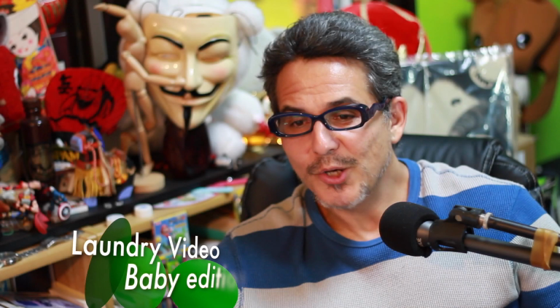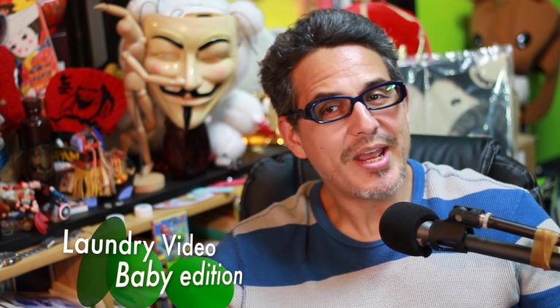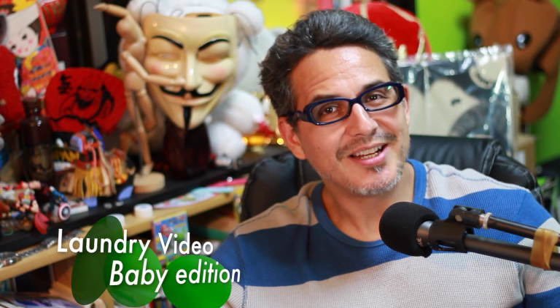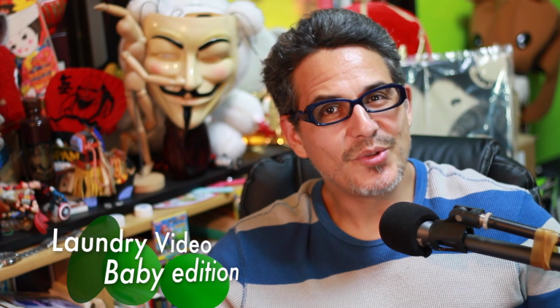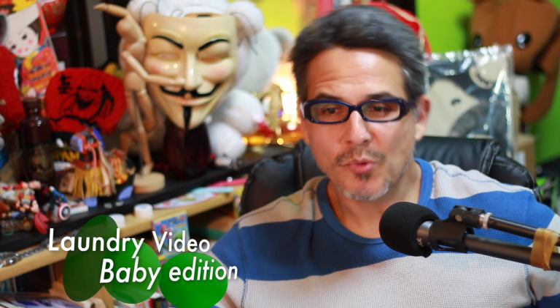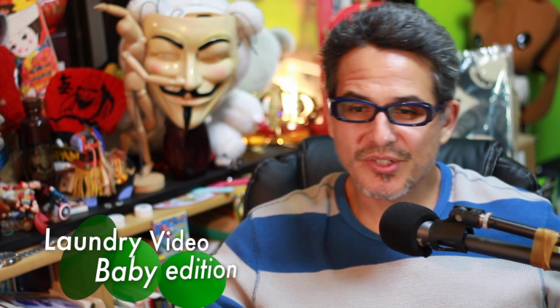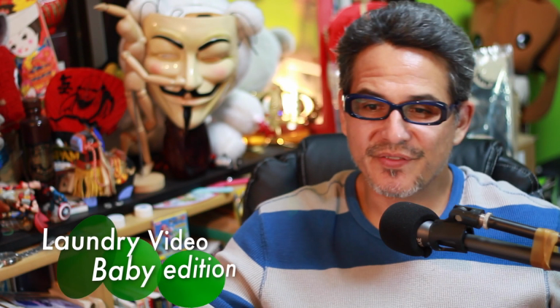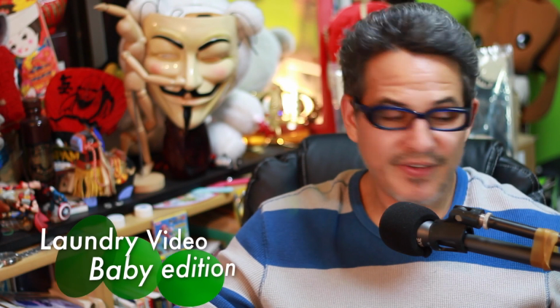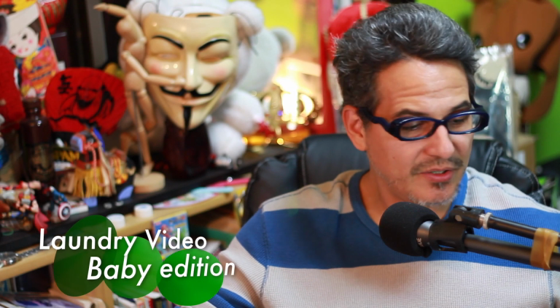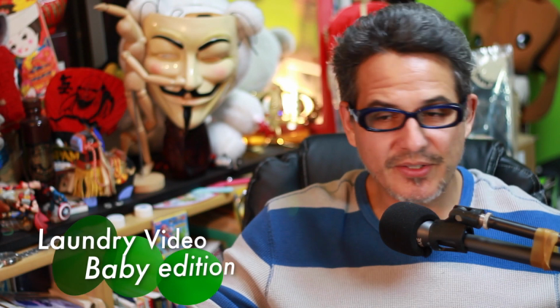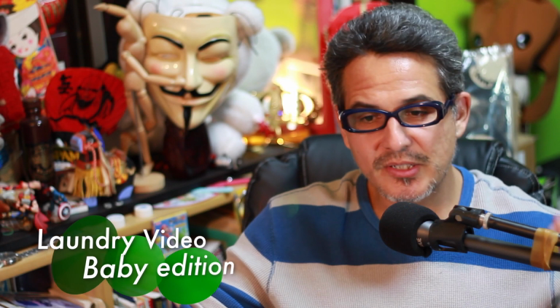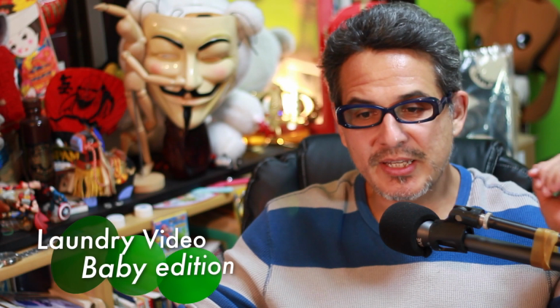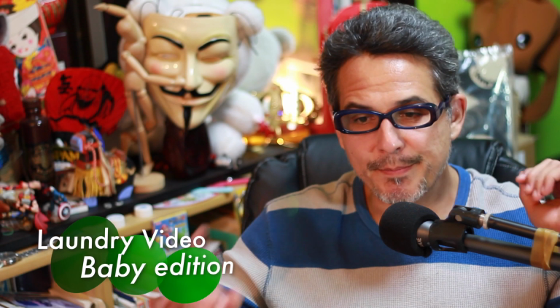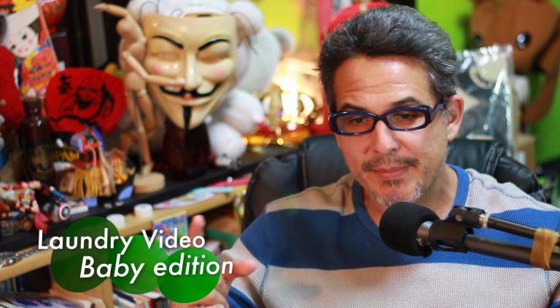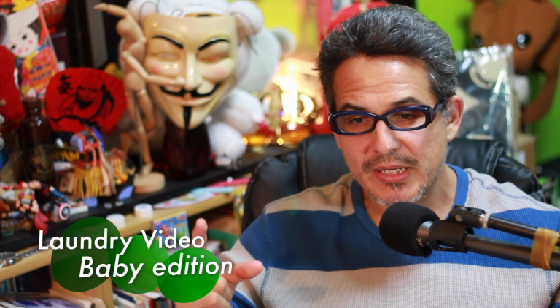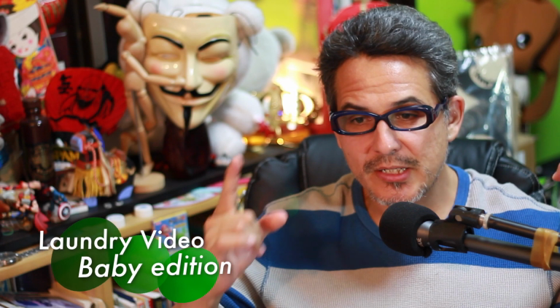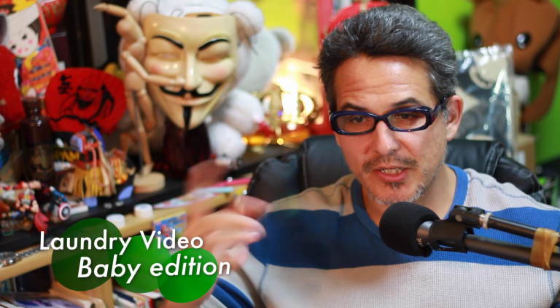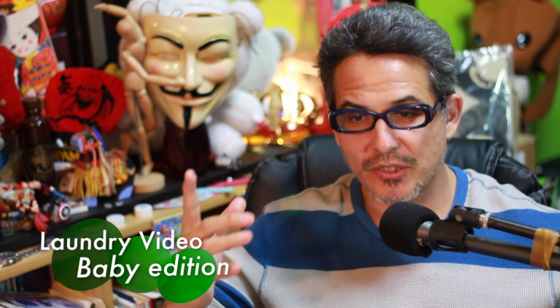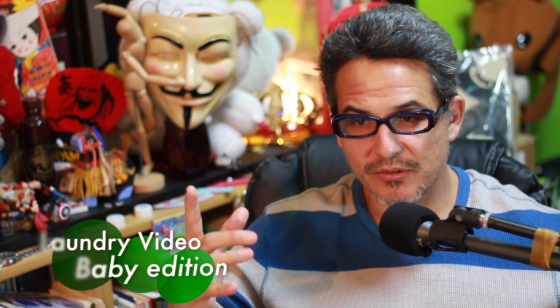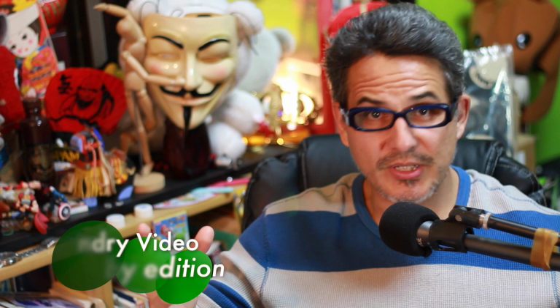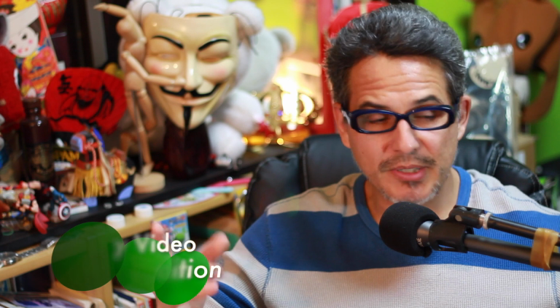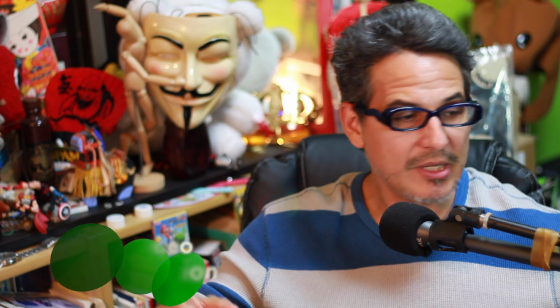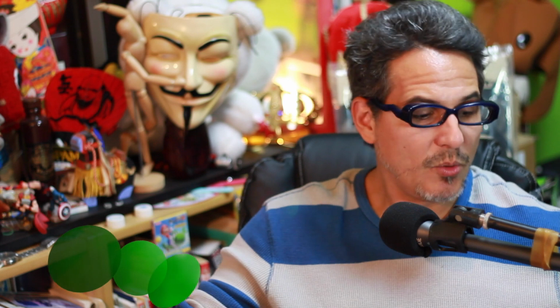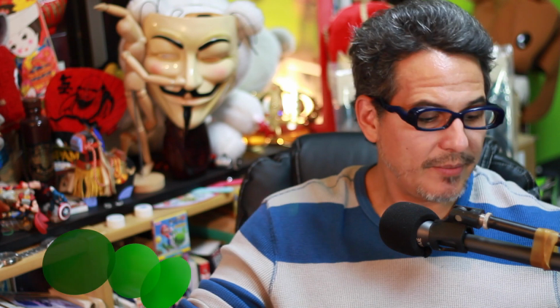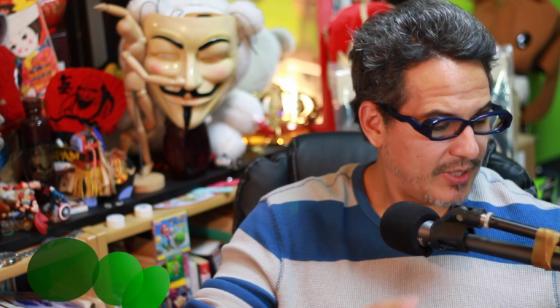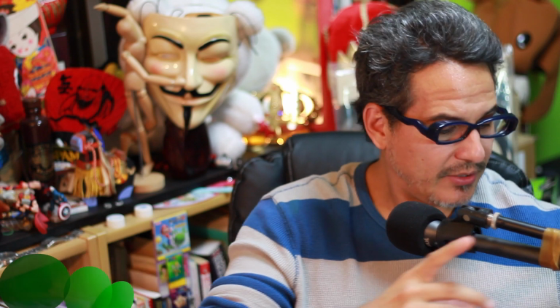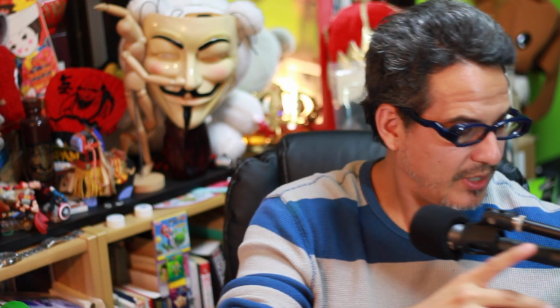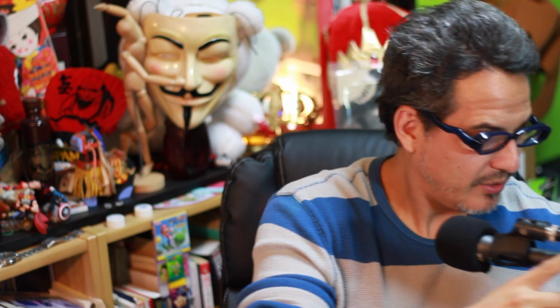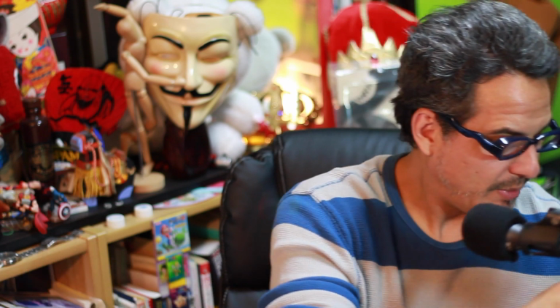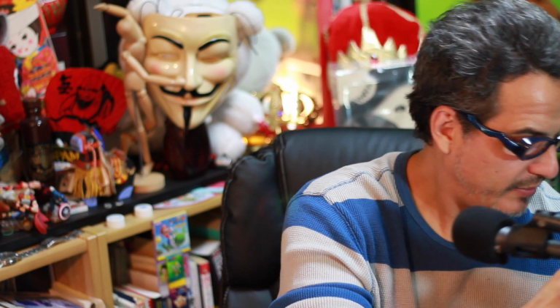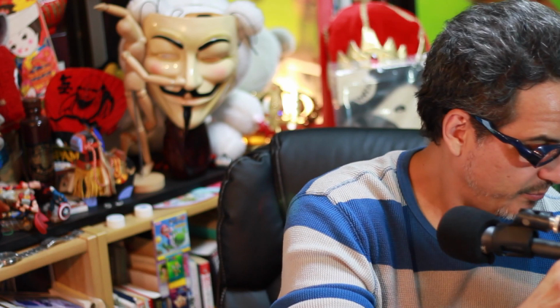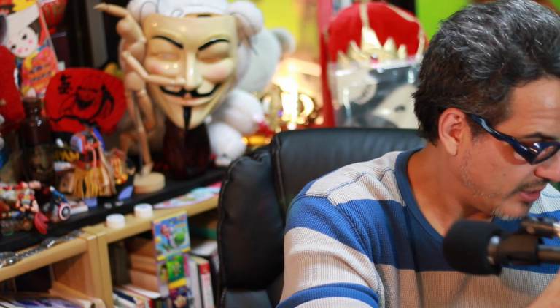Okay, hello there morons. It's Victor, and this is the baby edition. What does that mean? Well, as you guys know, my wife is pregnant.